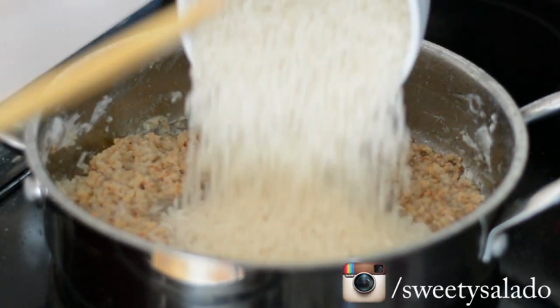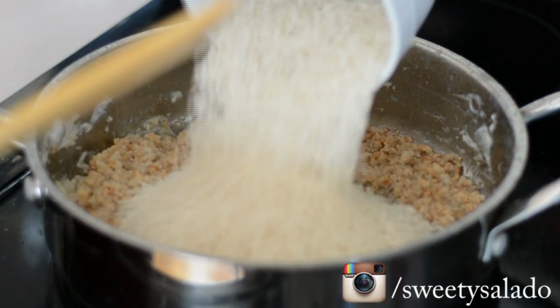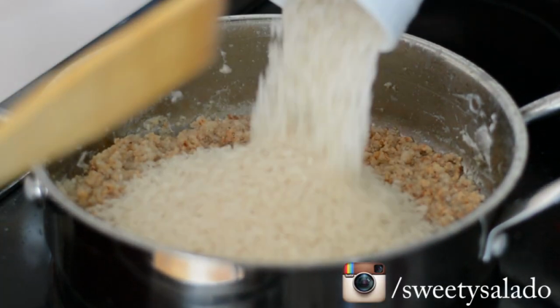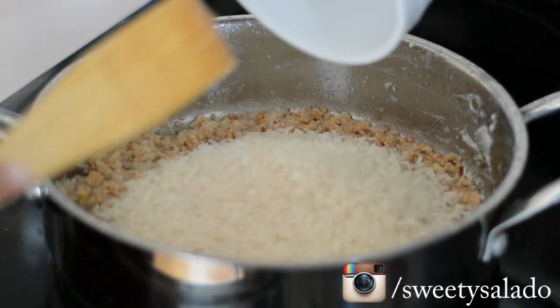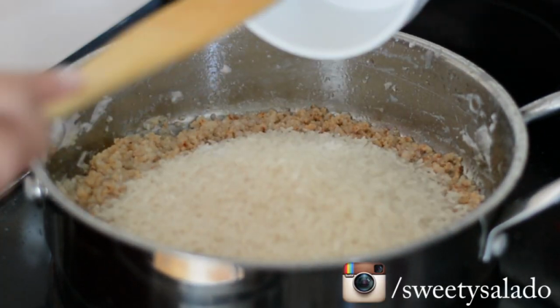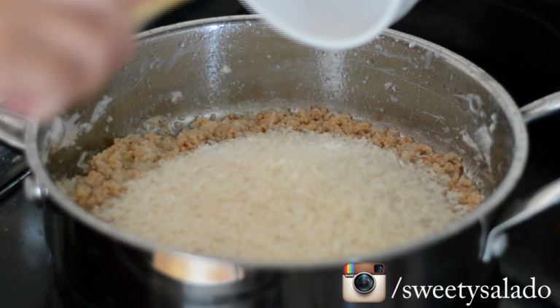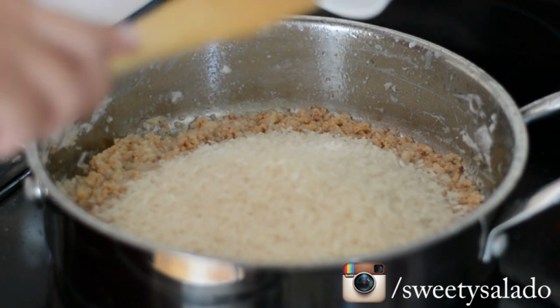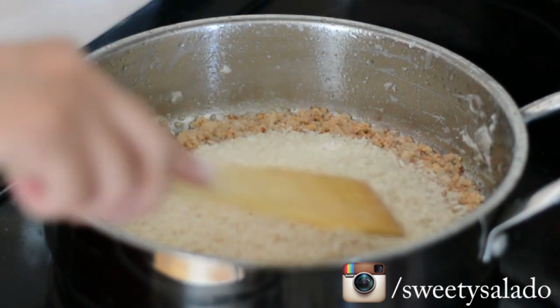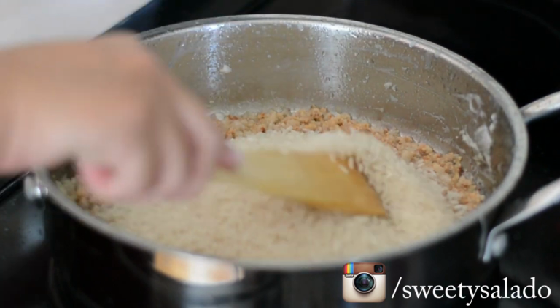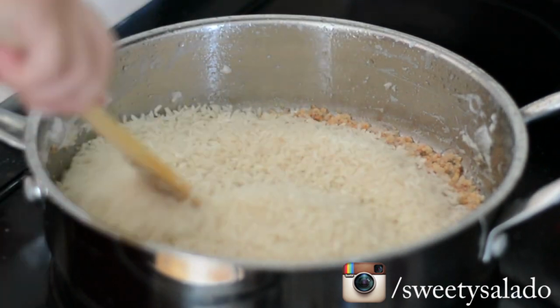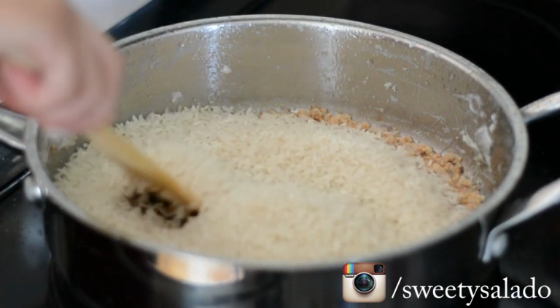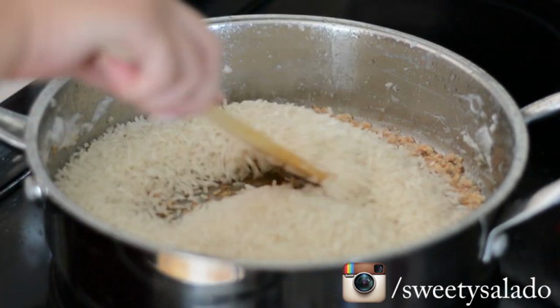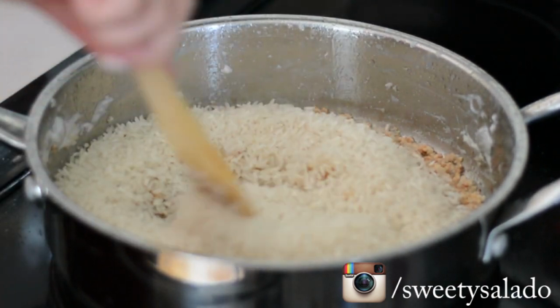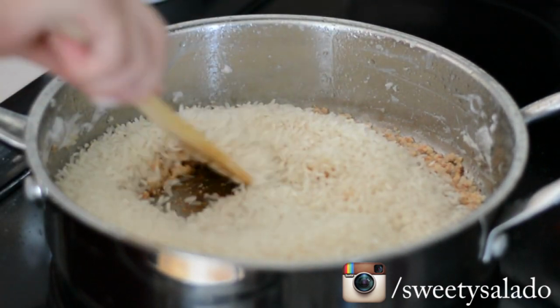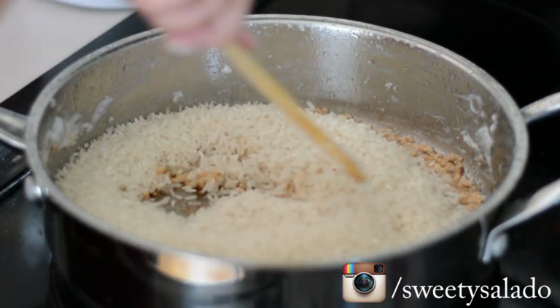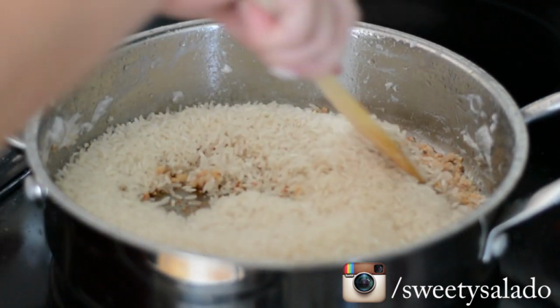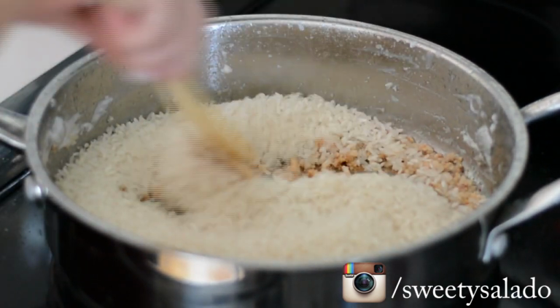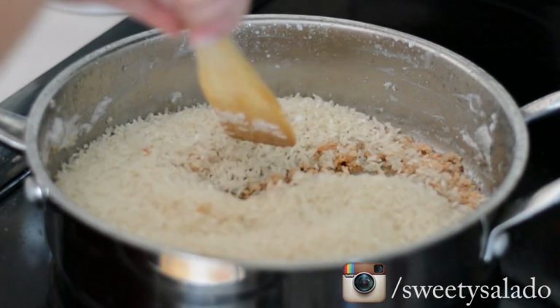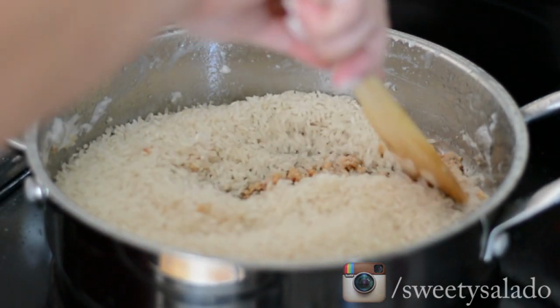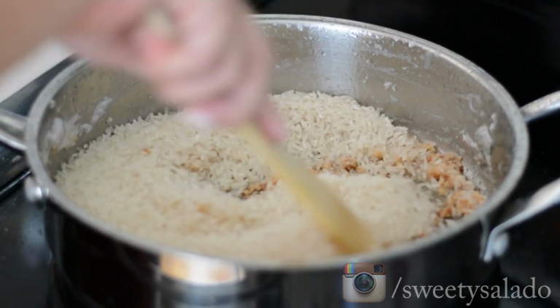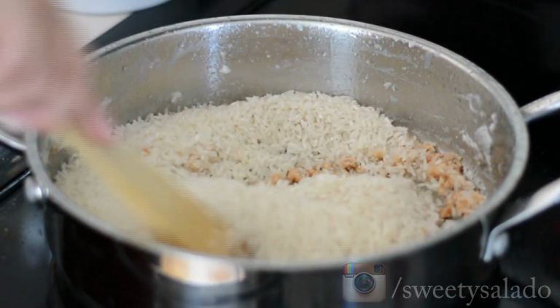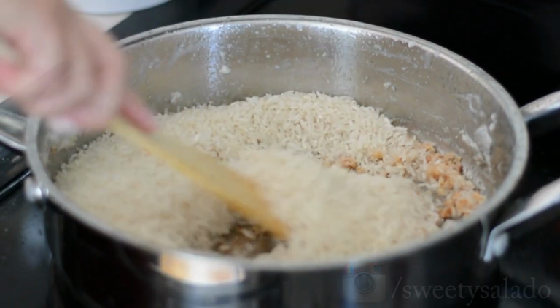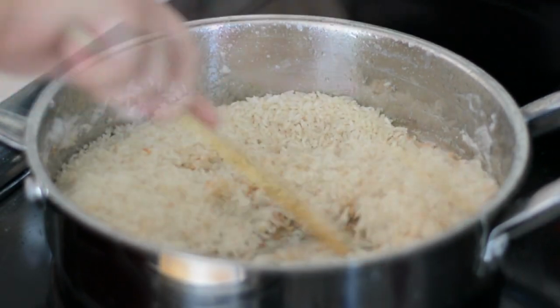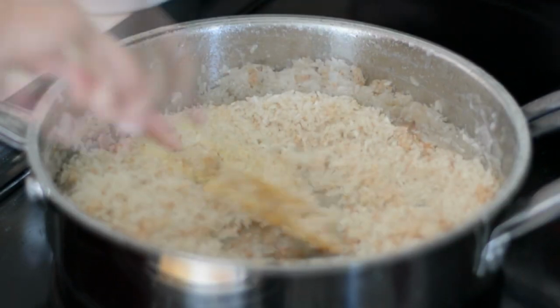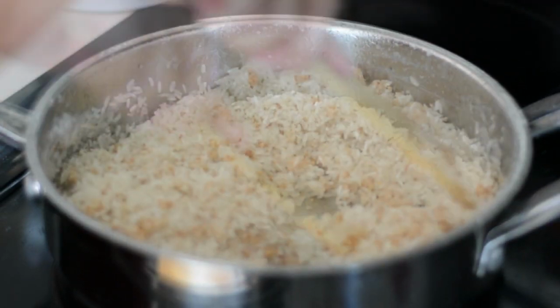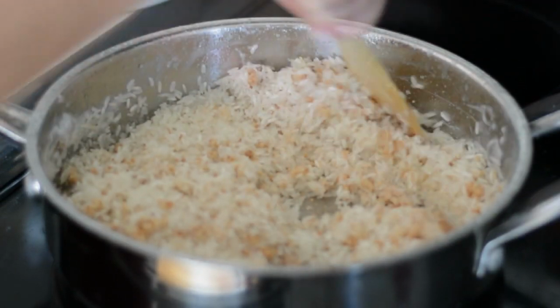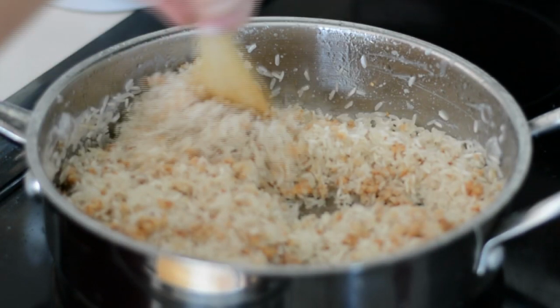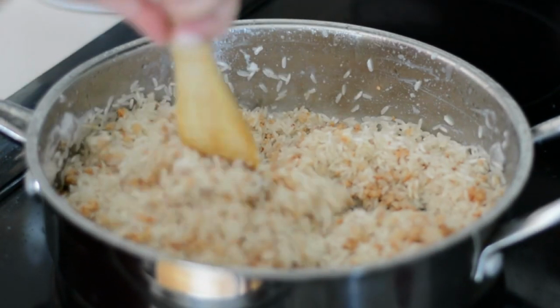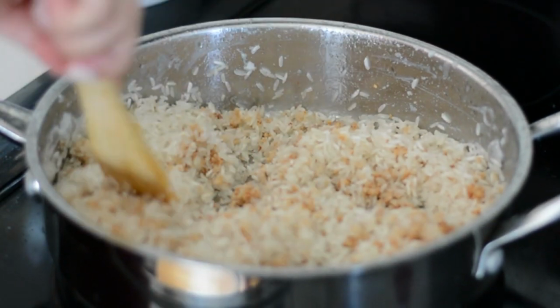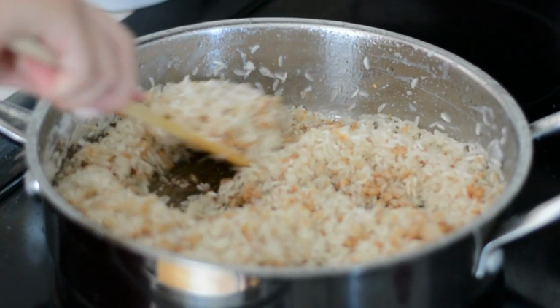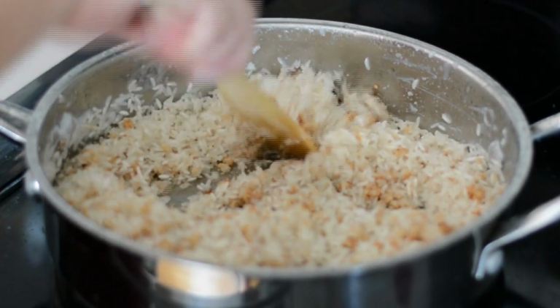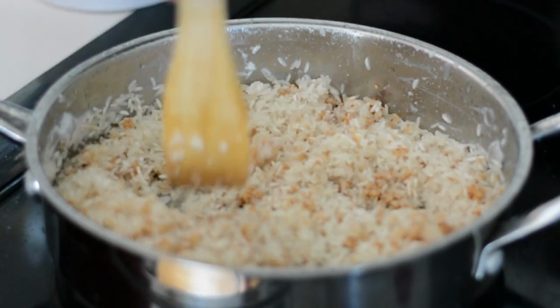Then we're going to add our white rice into the pan and mix it really well with our browned coconut.